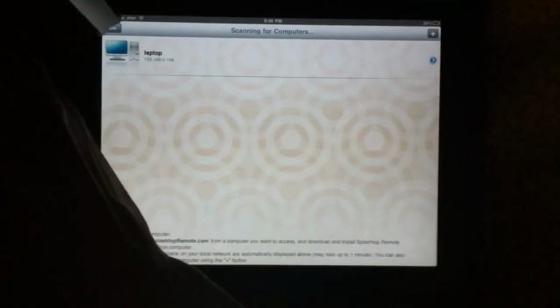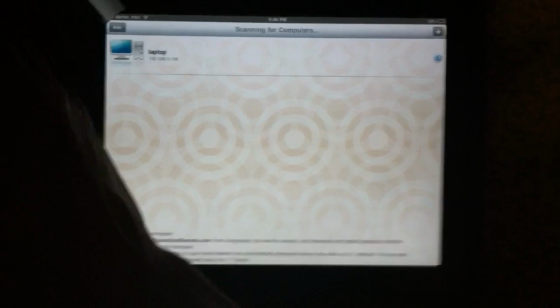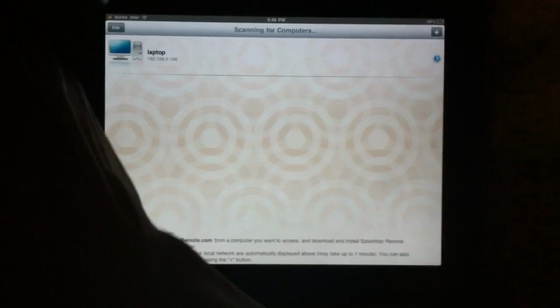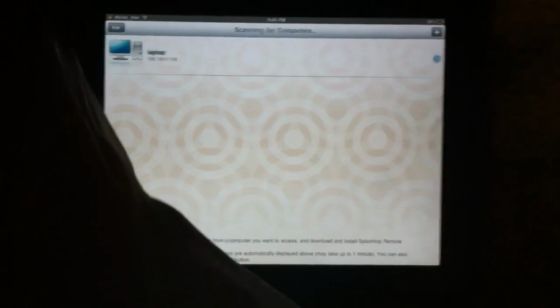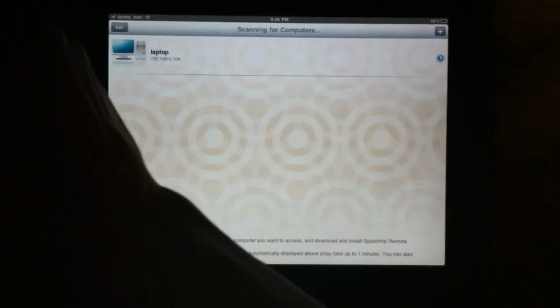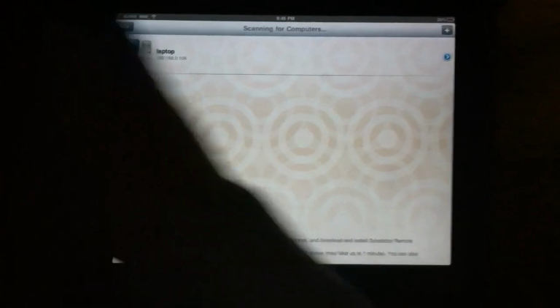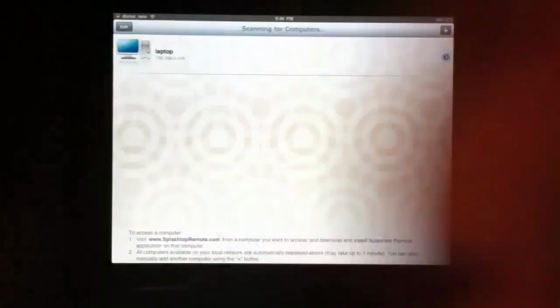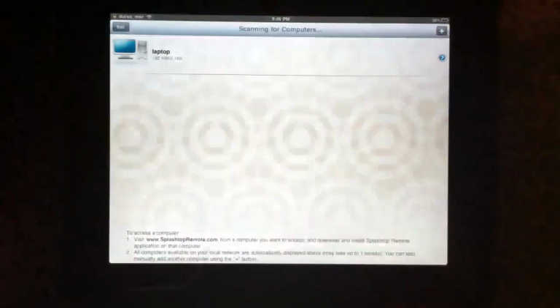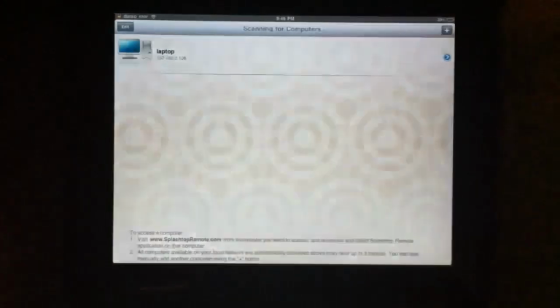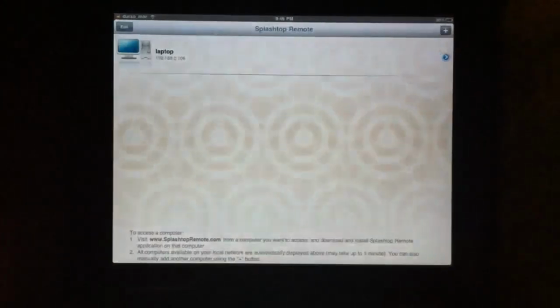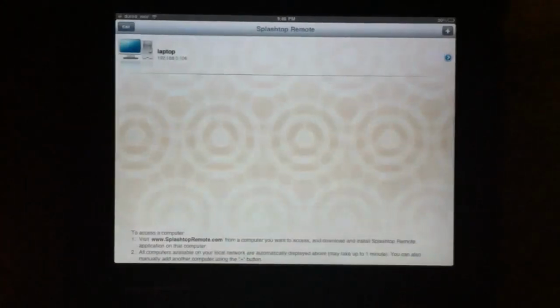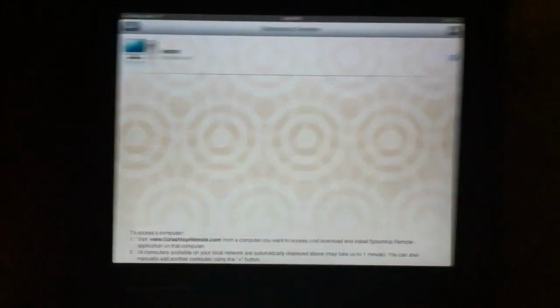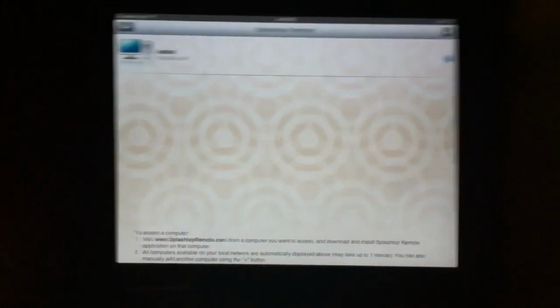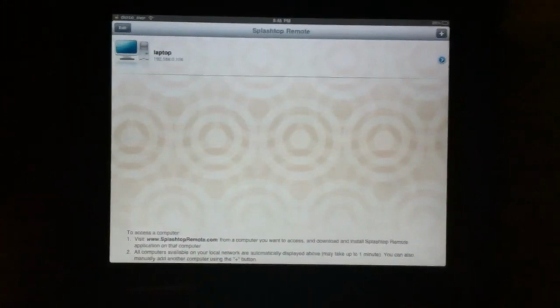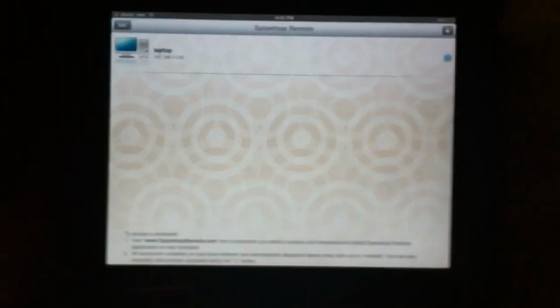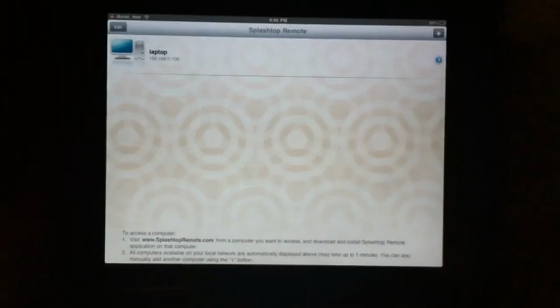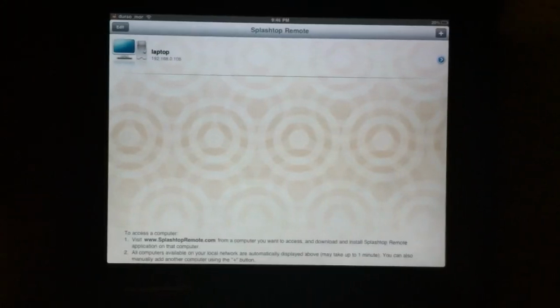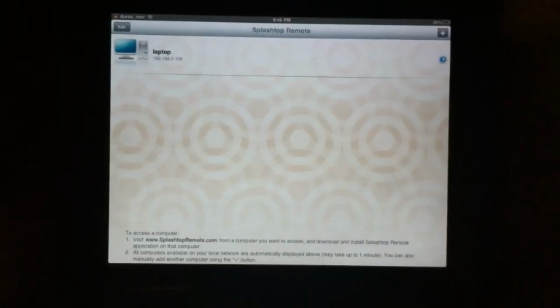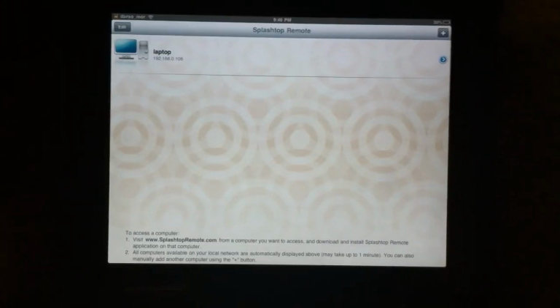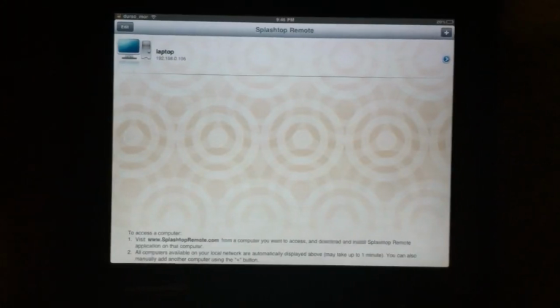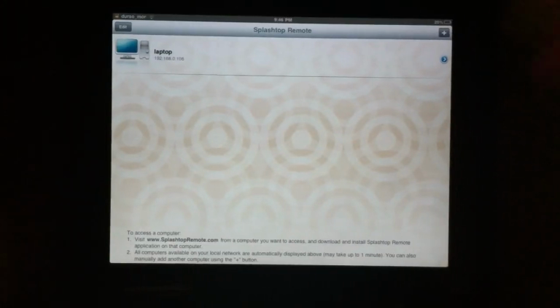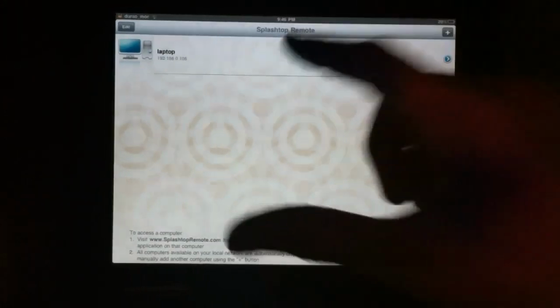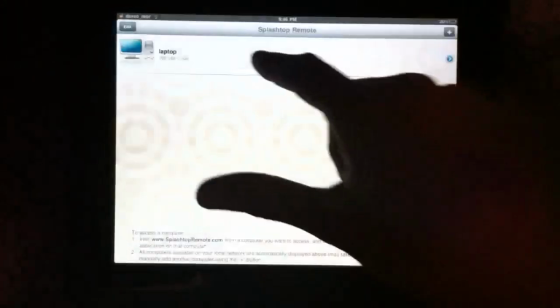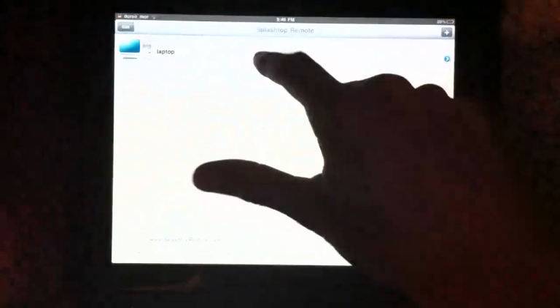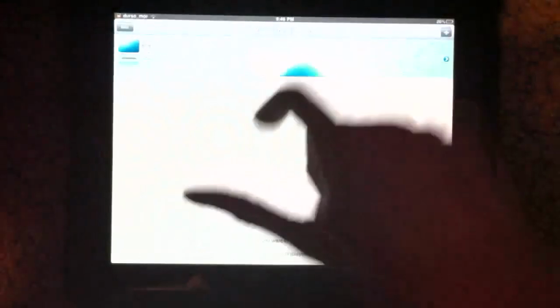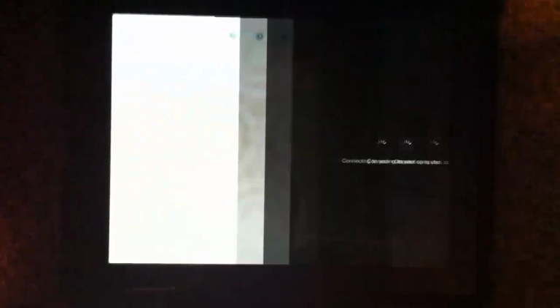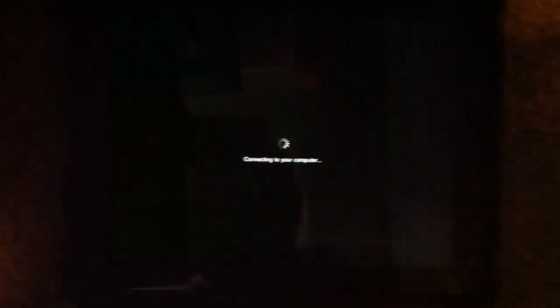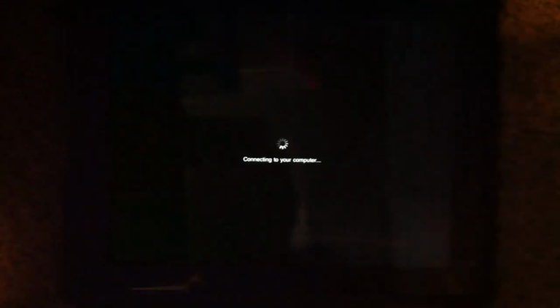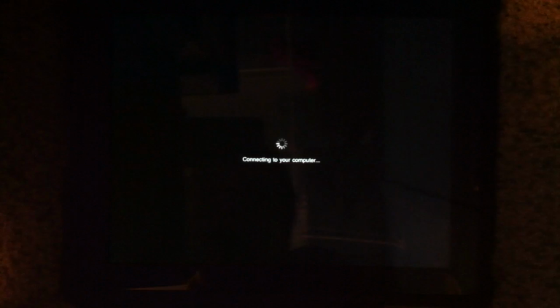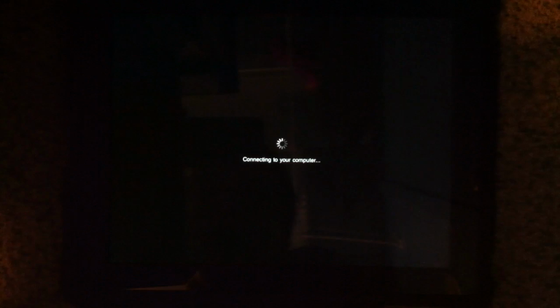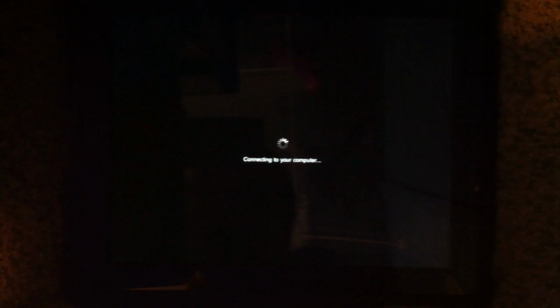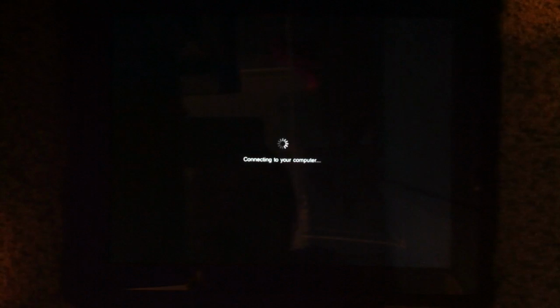Sorry guys for the filming quality — I'm using my iPhone 4. The quality isn't too bad and it has a nice focus.